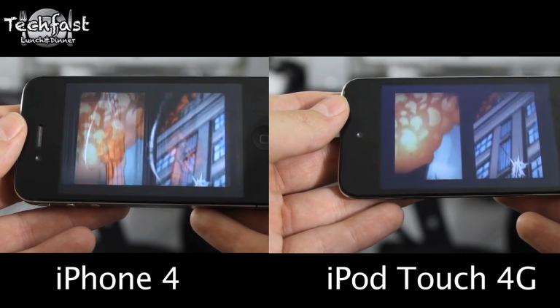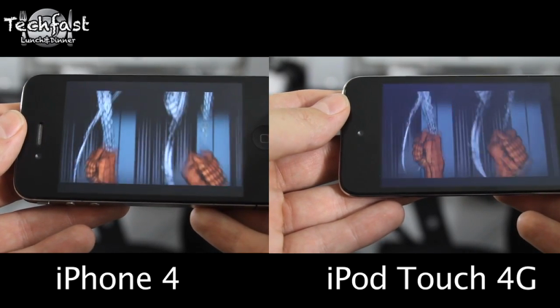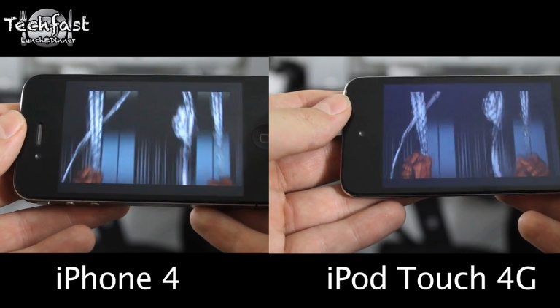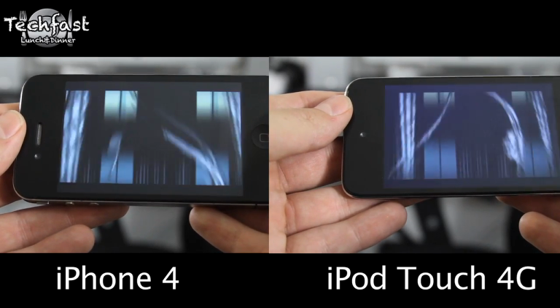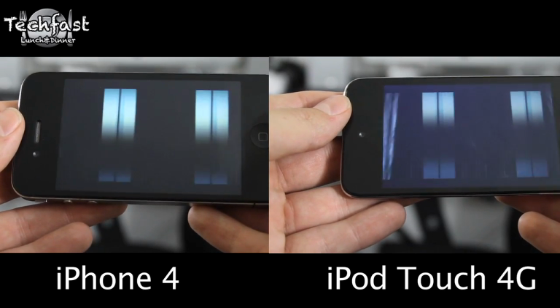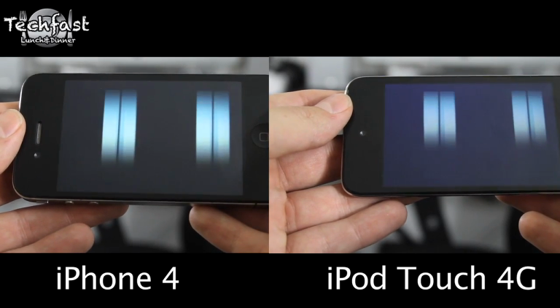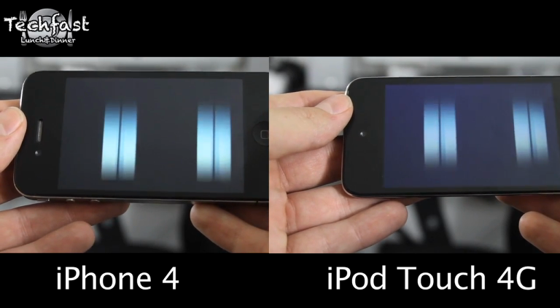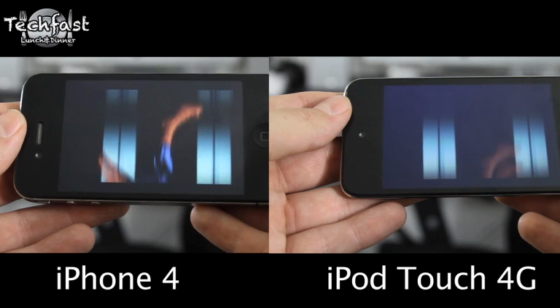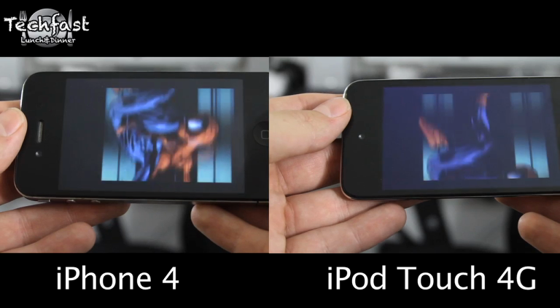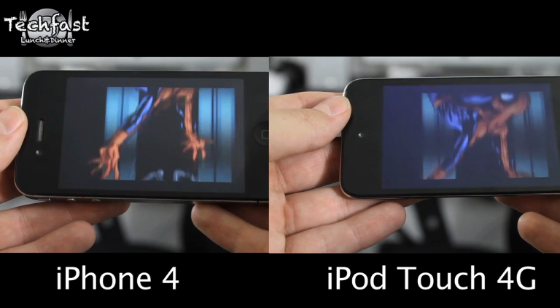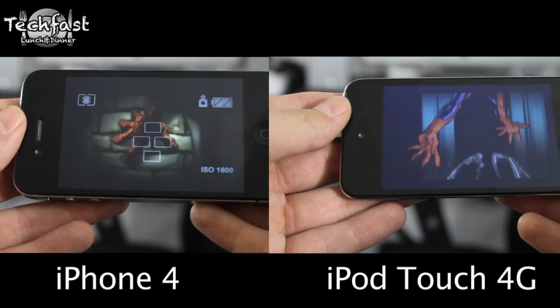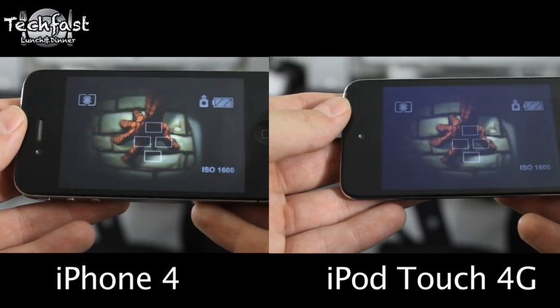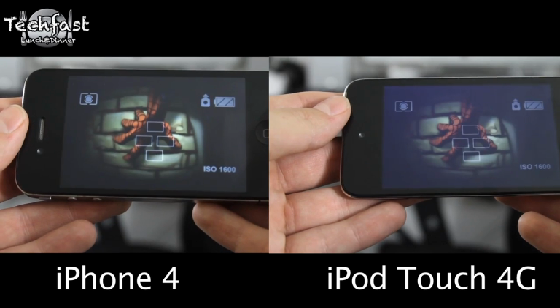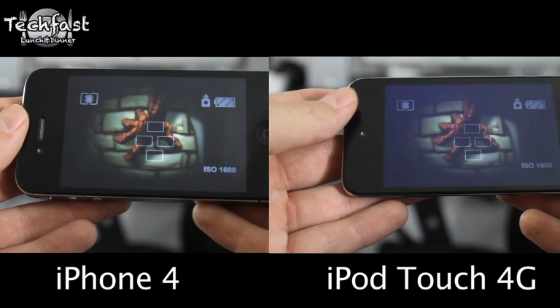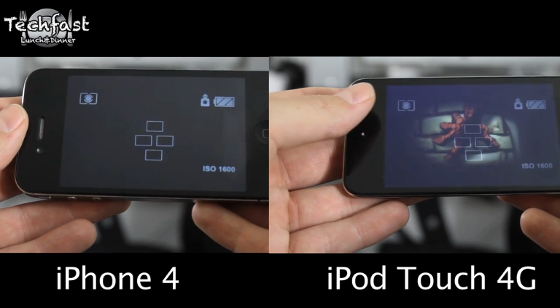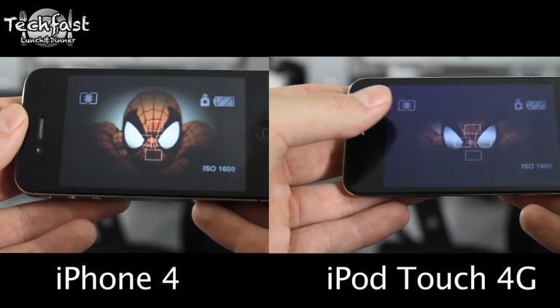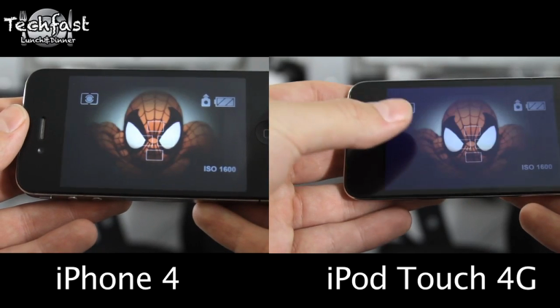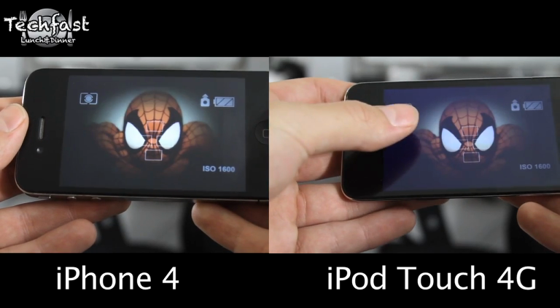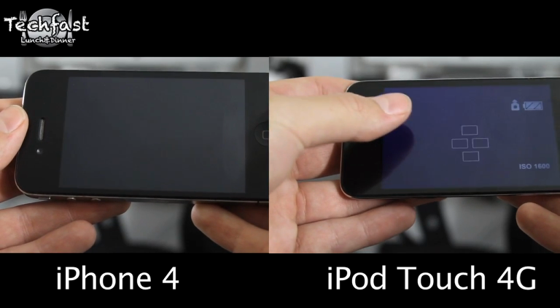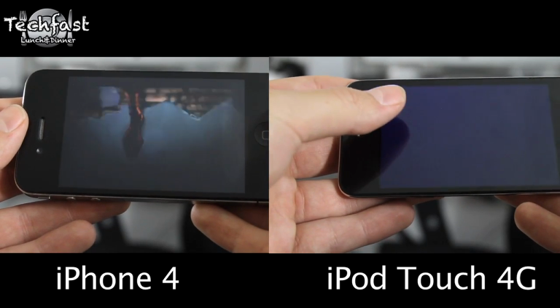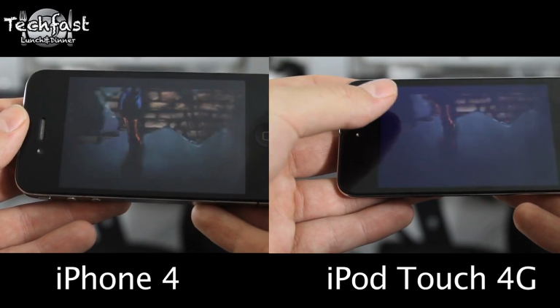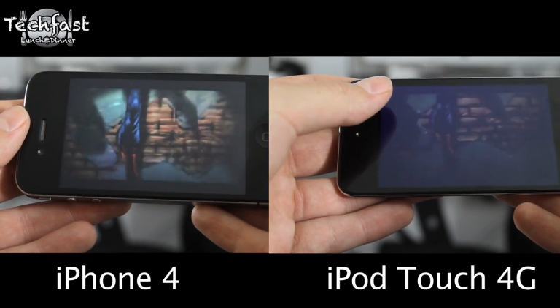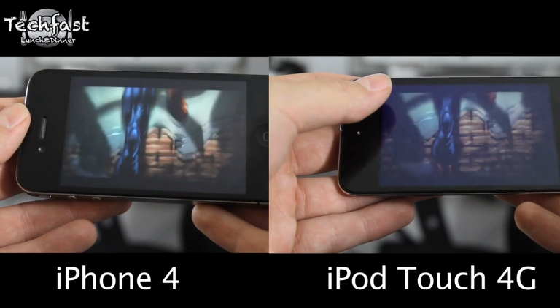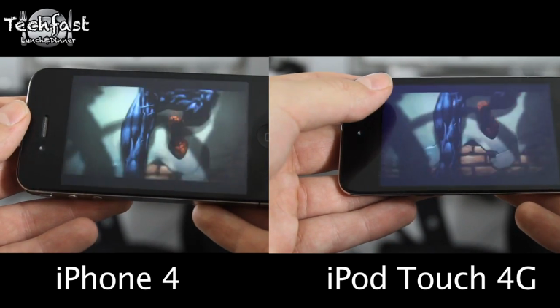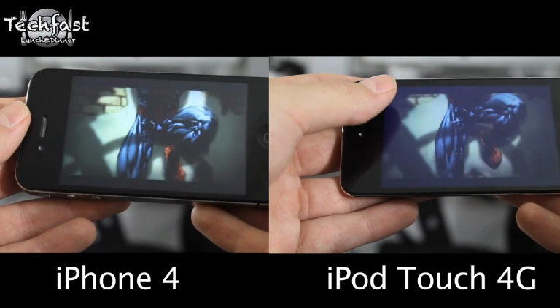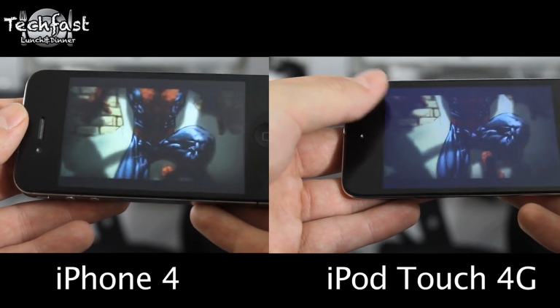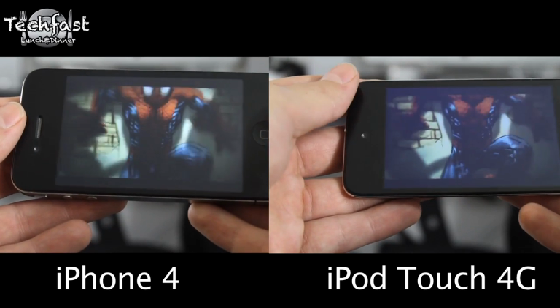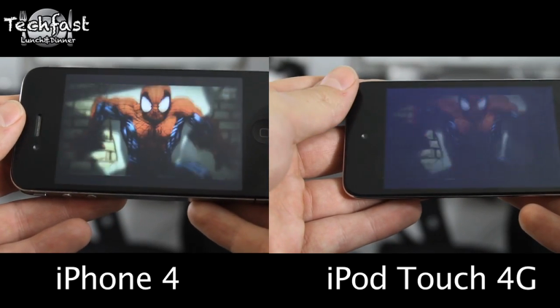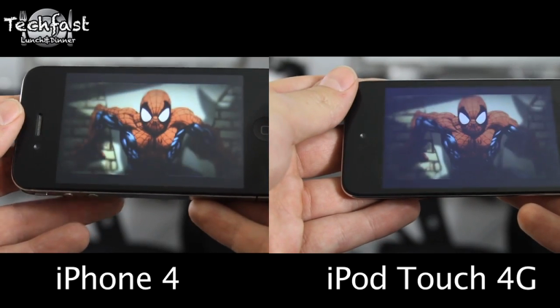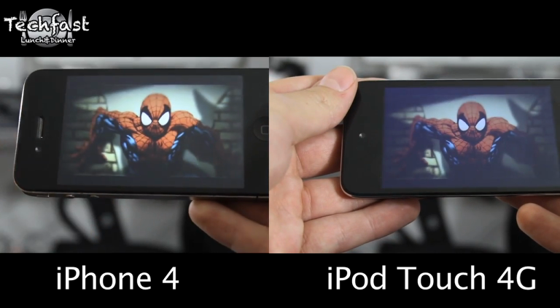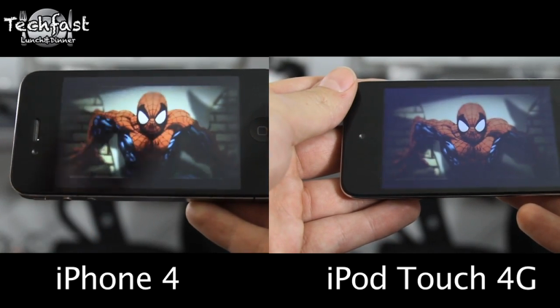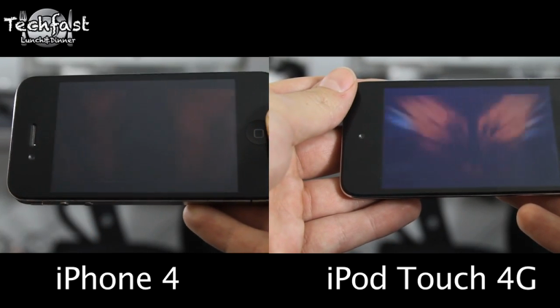It doesn't take really anything away from the iPod Touch 4G — it still looks amazing, and for the money I definitely say it's a nice buy.